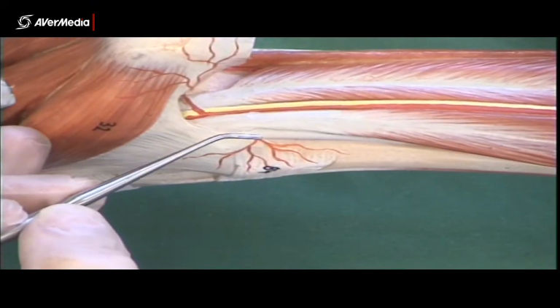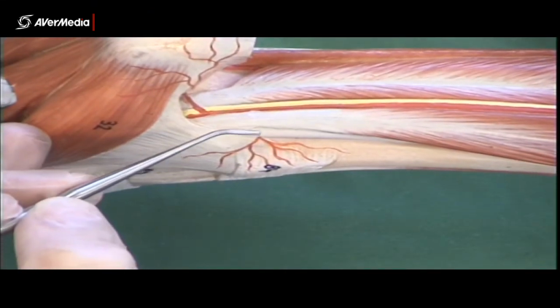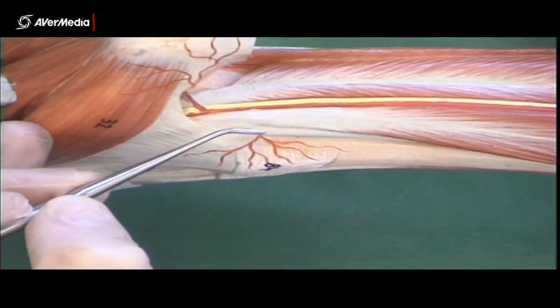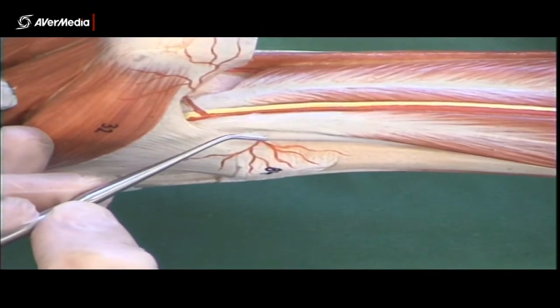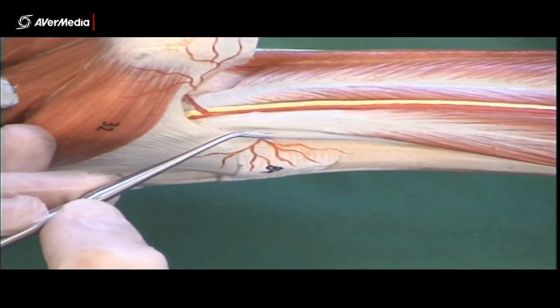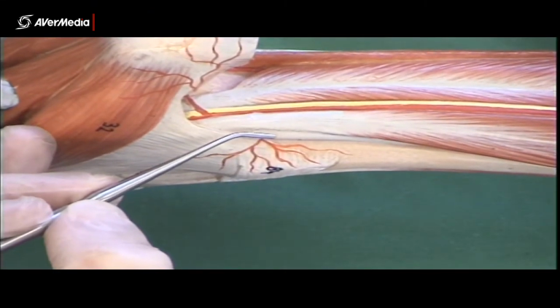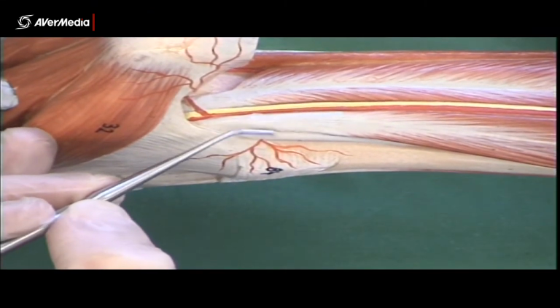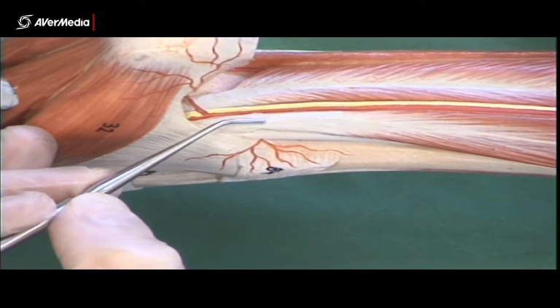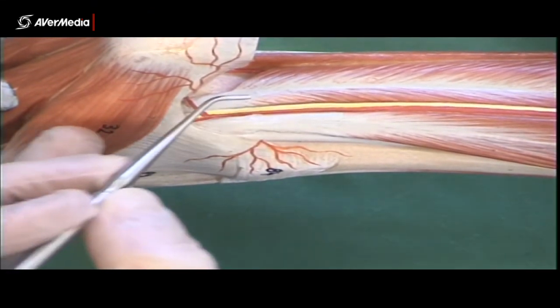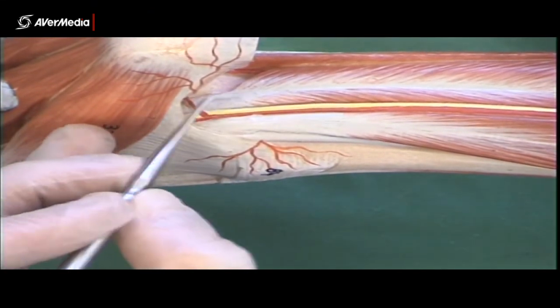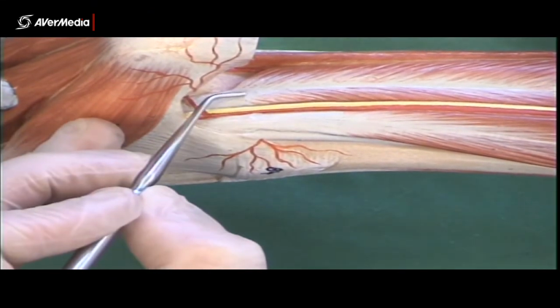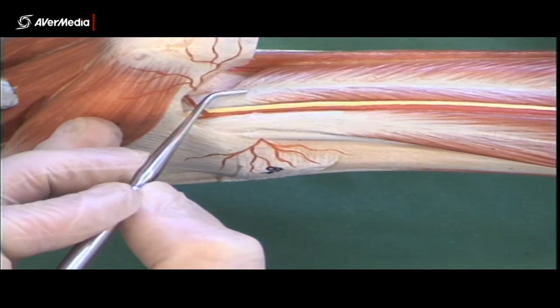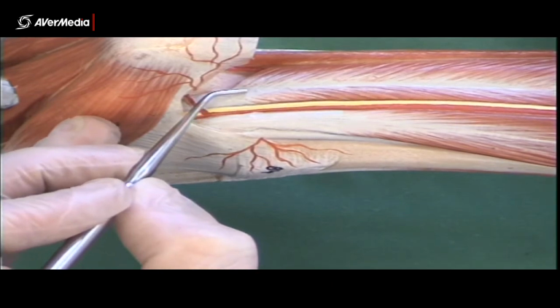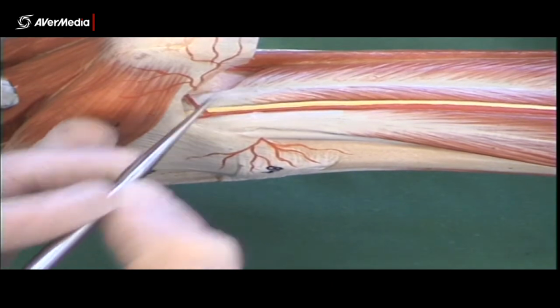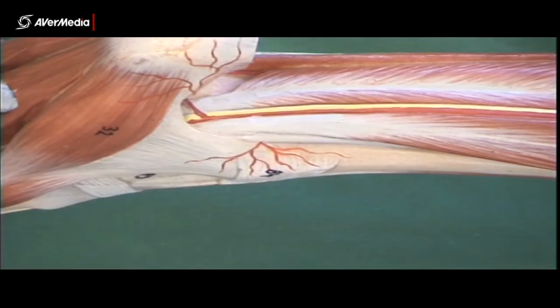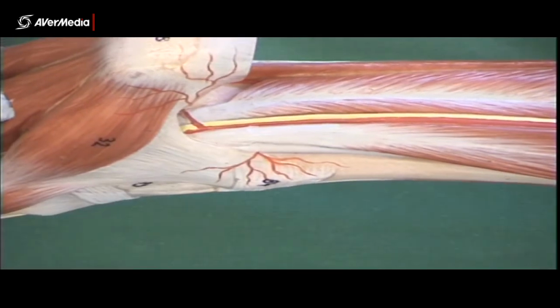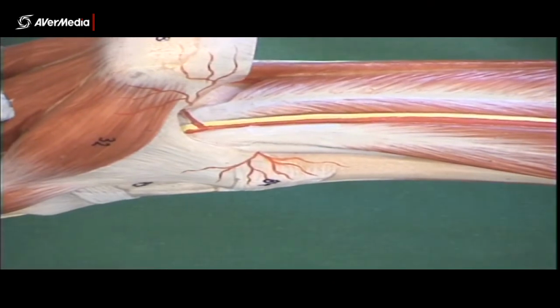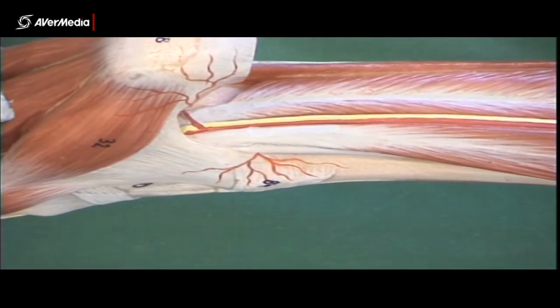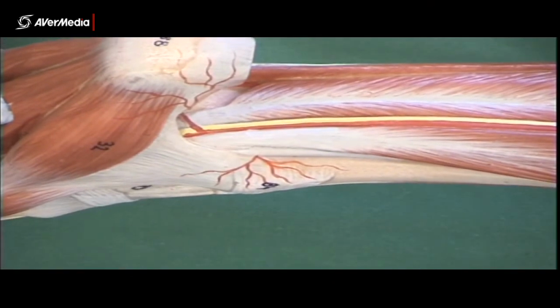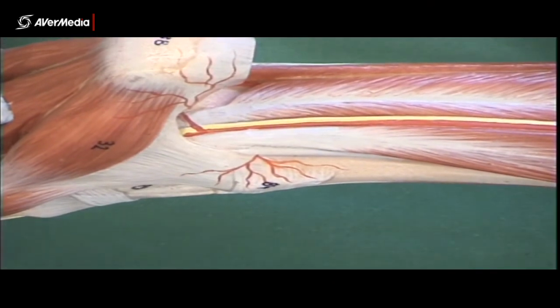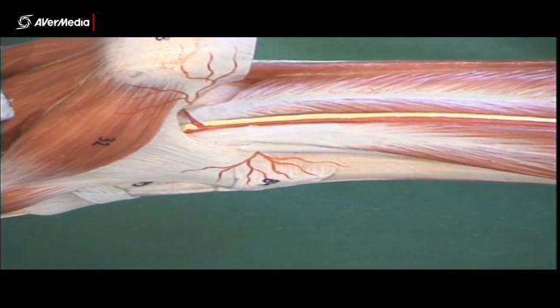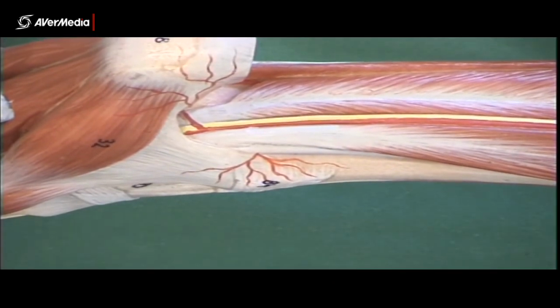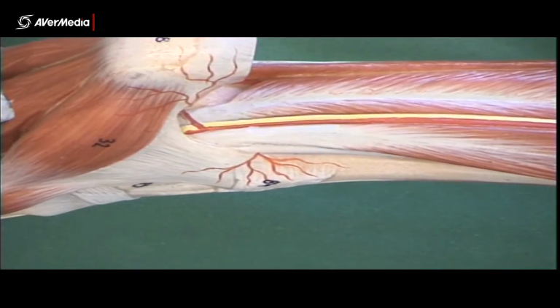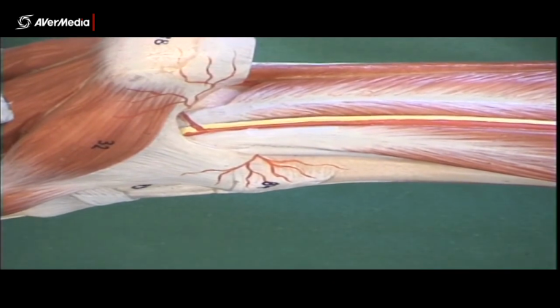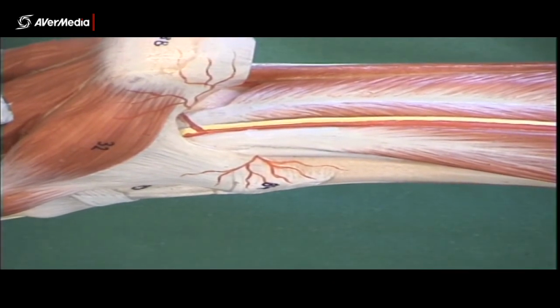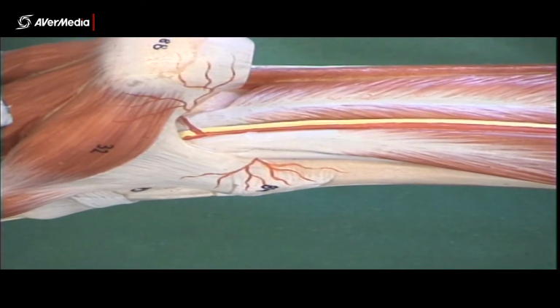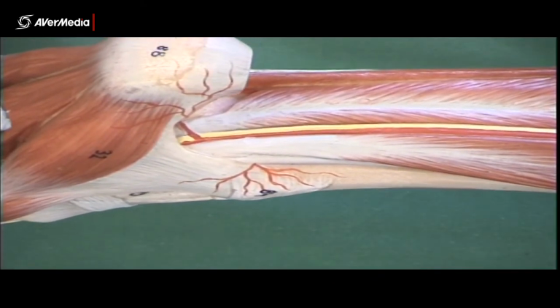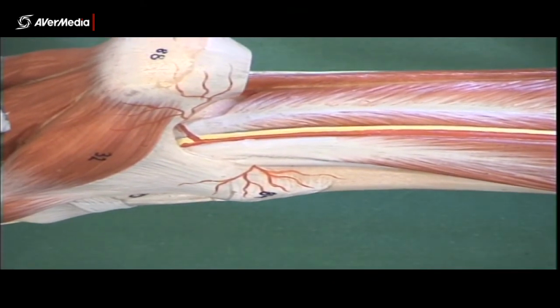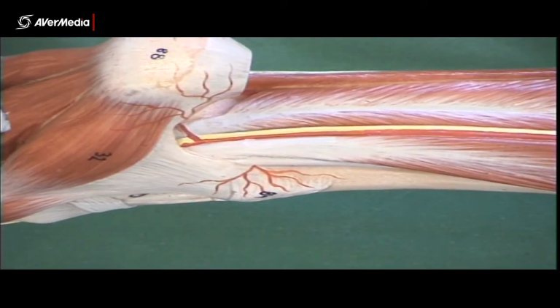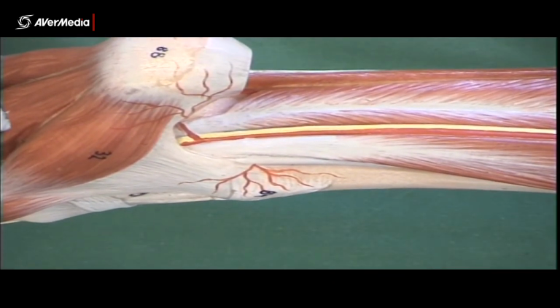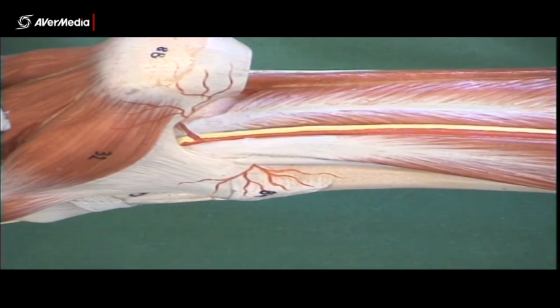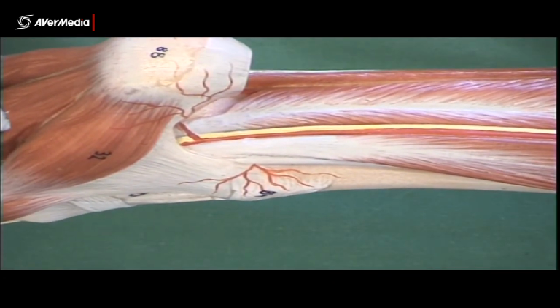For now though, Tom, Dick, and Harry. Good stuff. So that's the muscles of the leg.